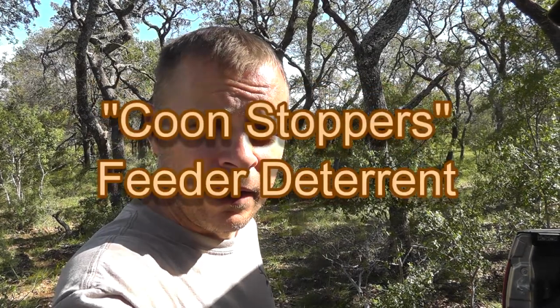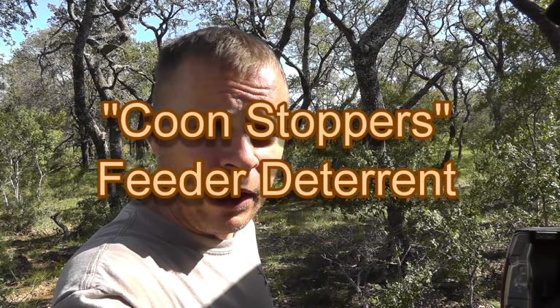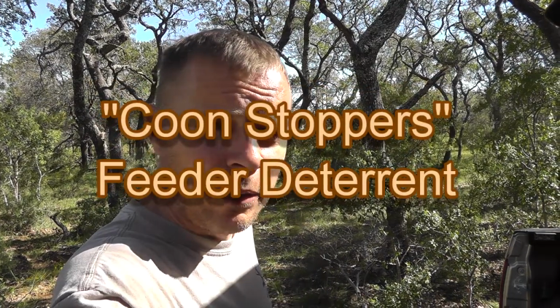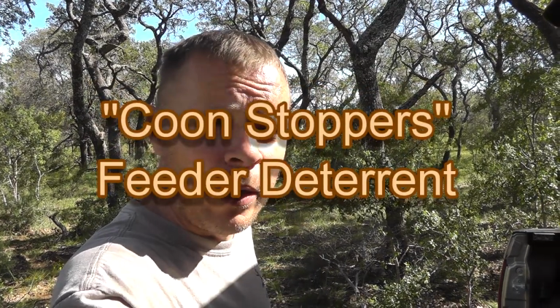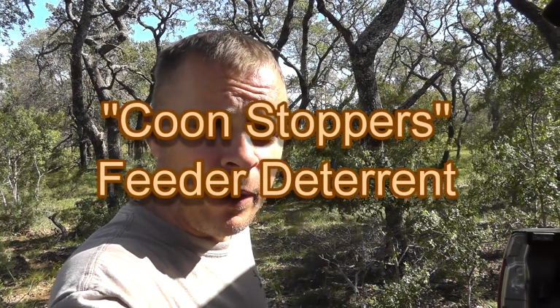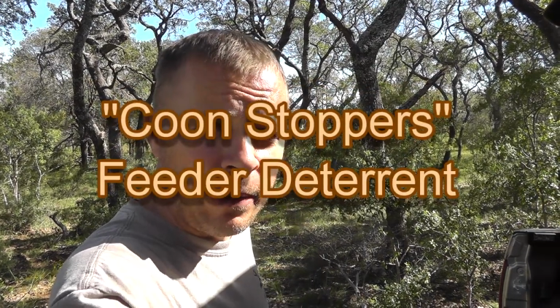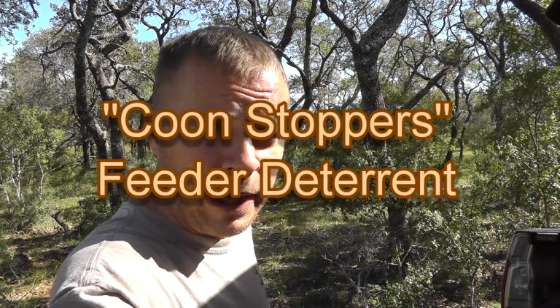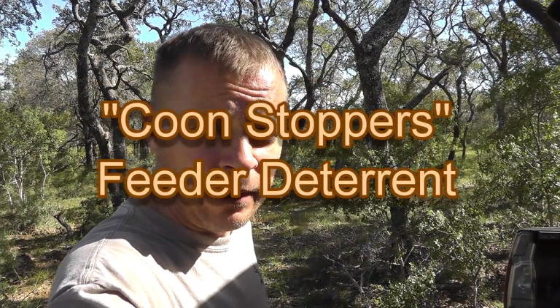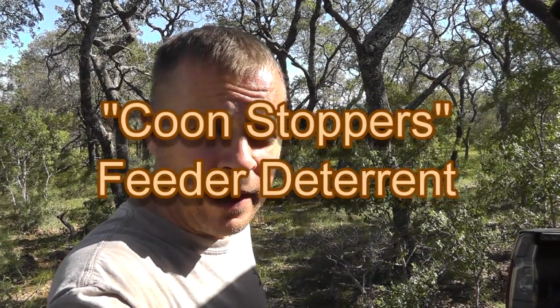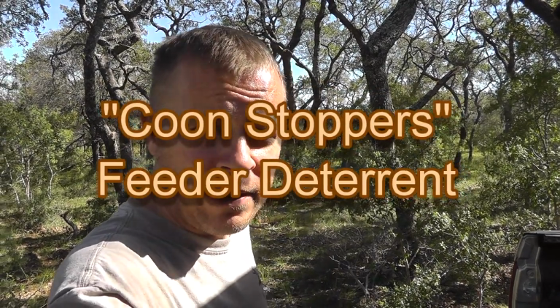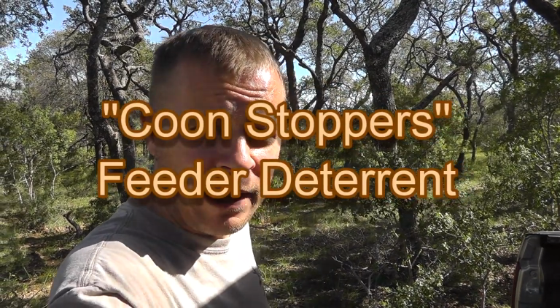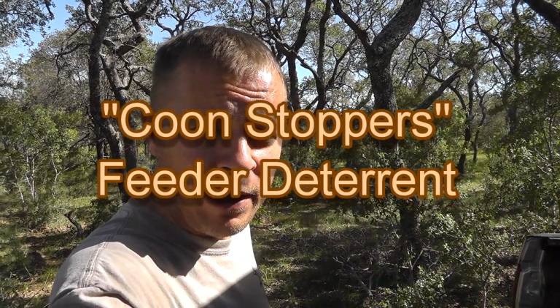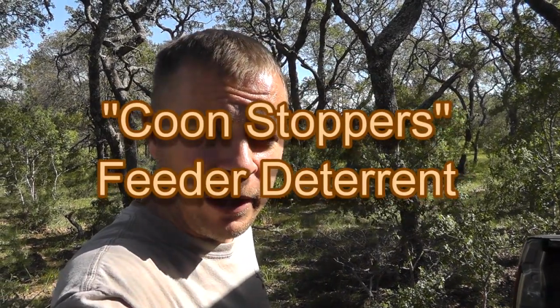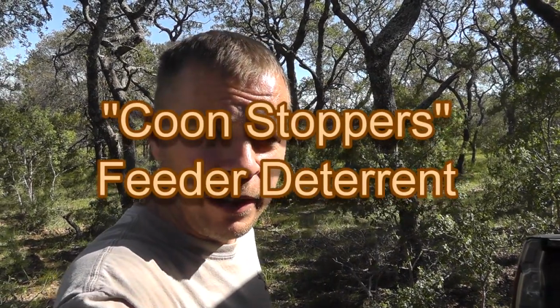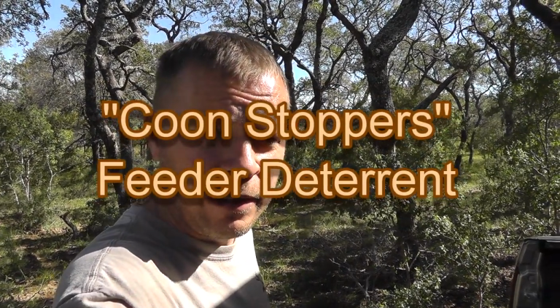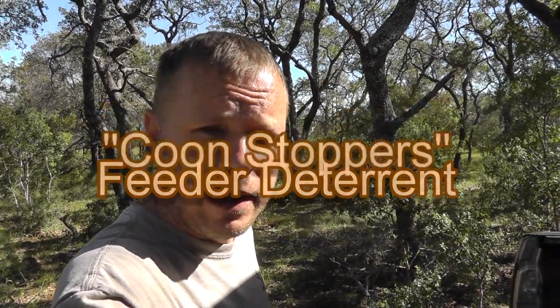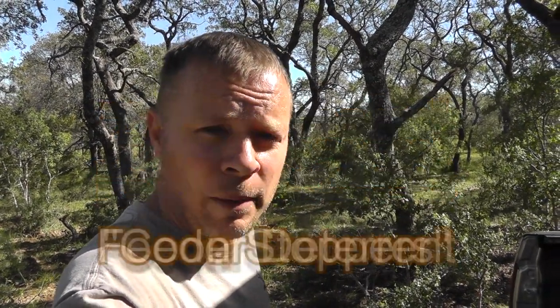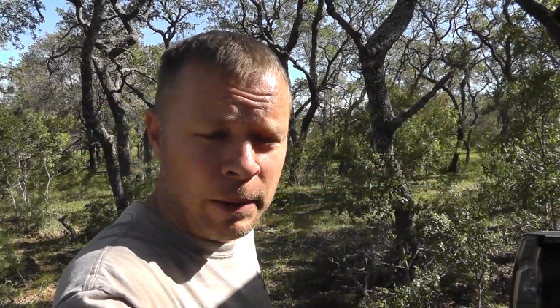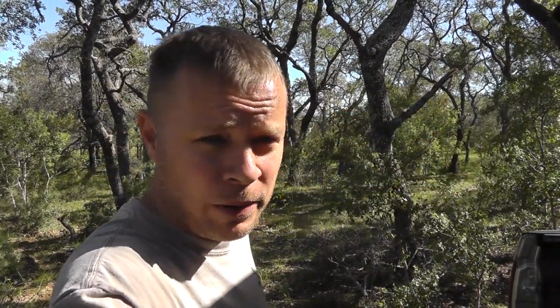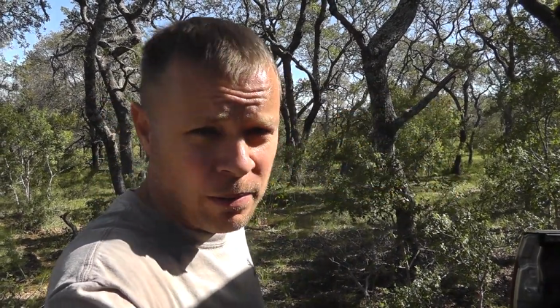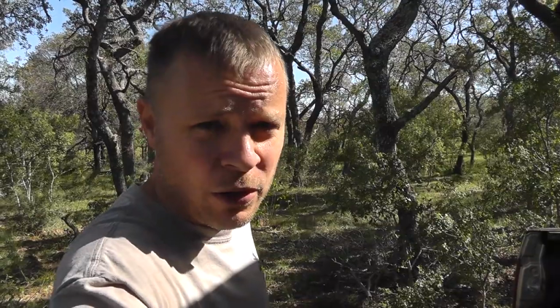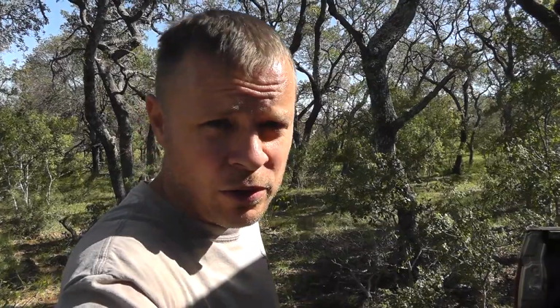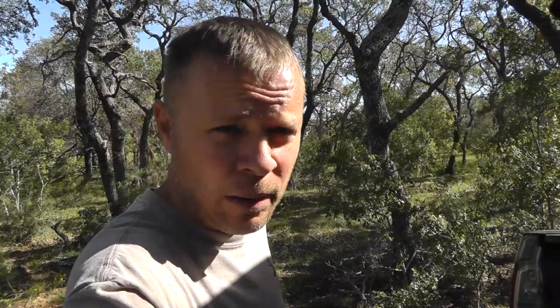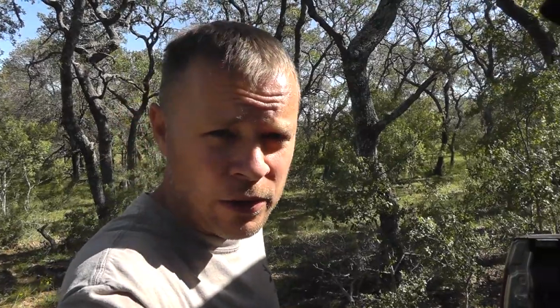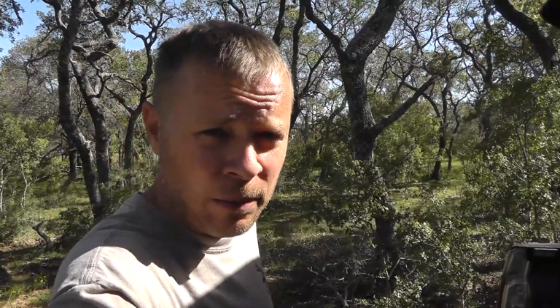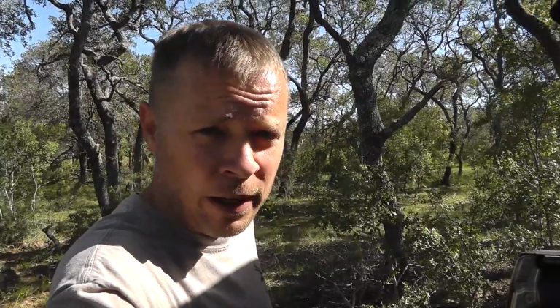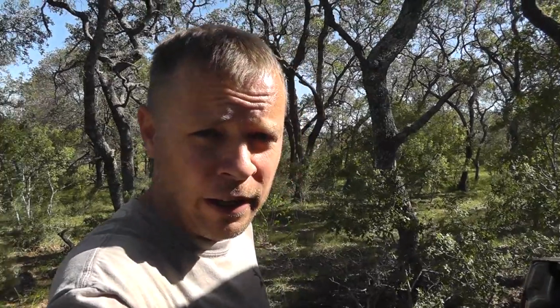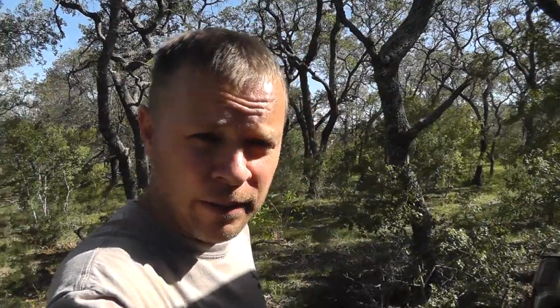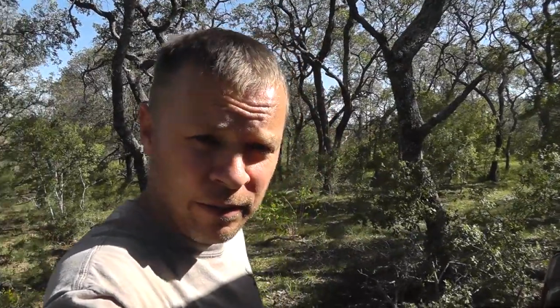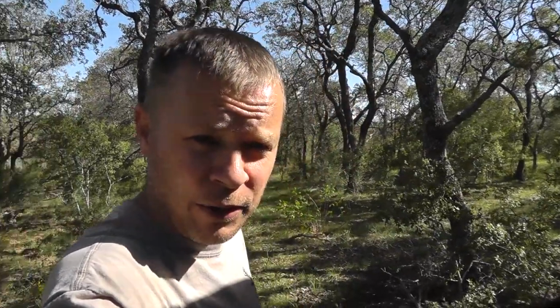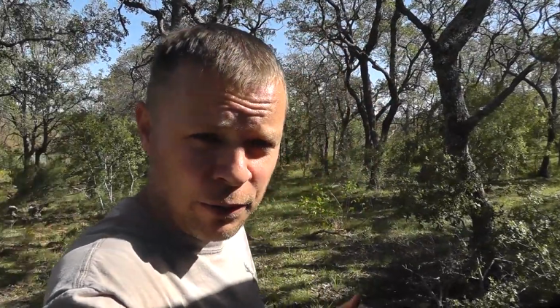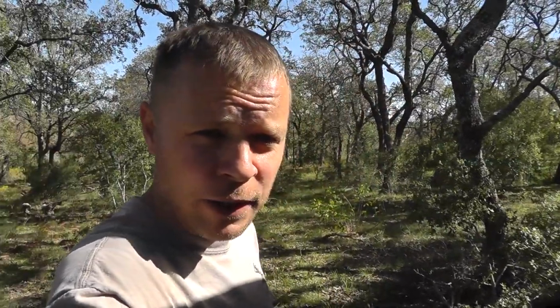Hello everyone, and welcome back. TexasNative00 here. I'm going to be putting some coon stoppers on my deer feeder.